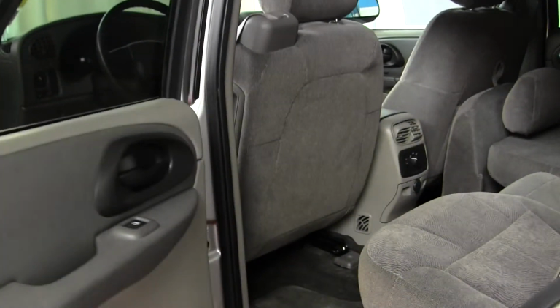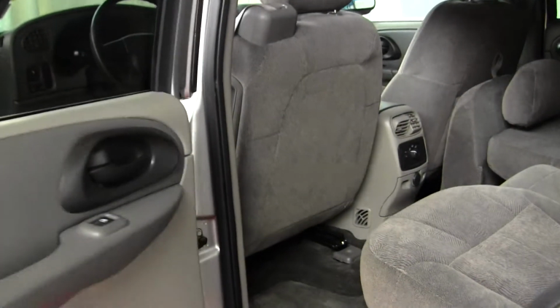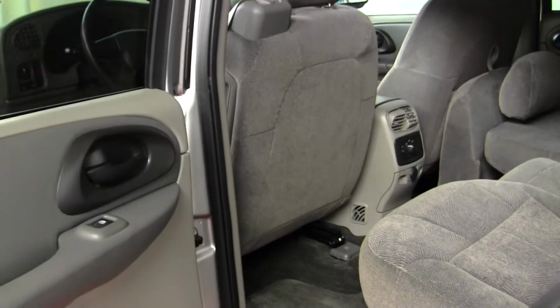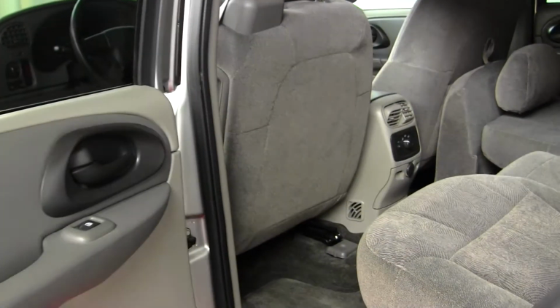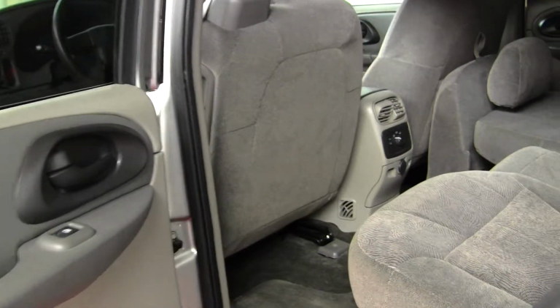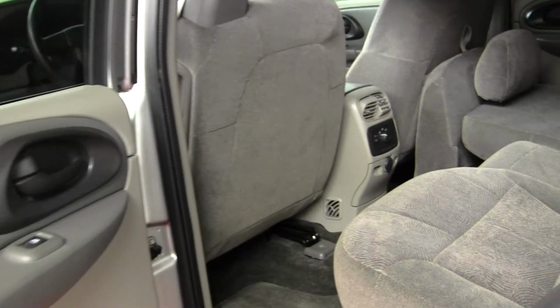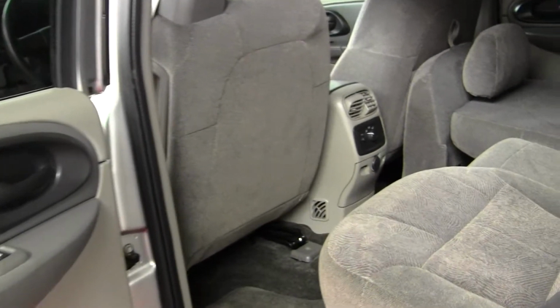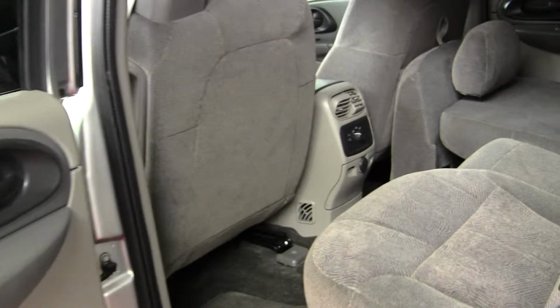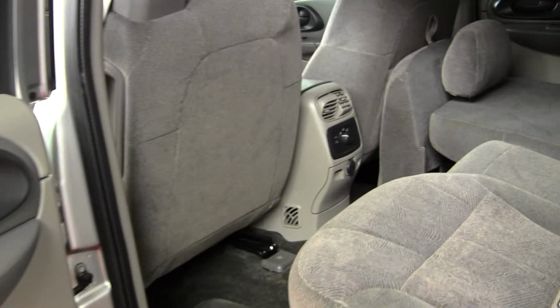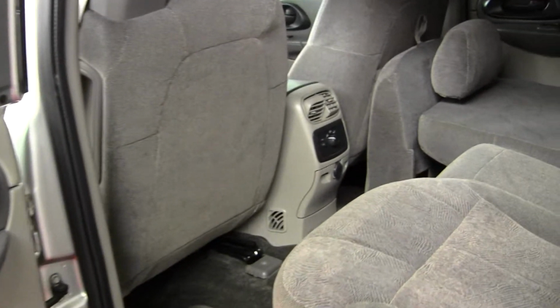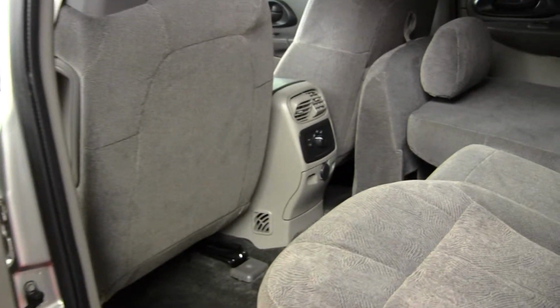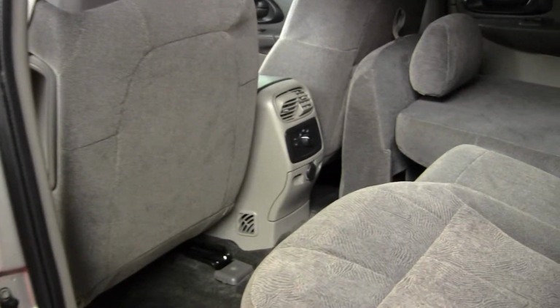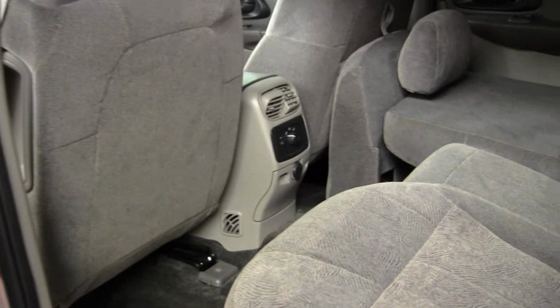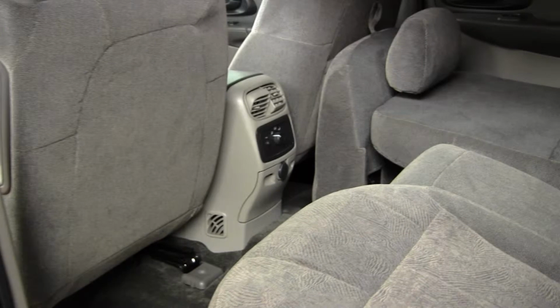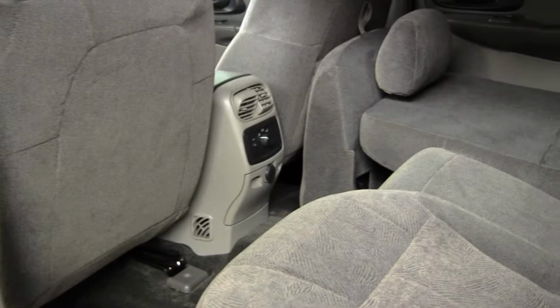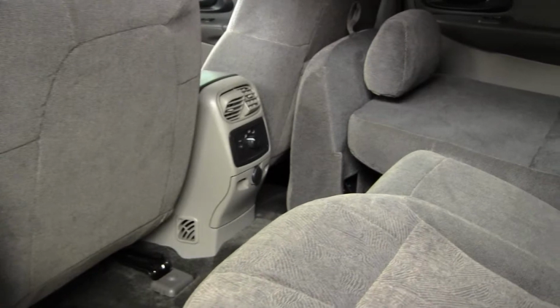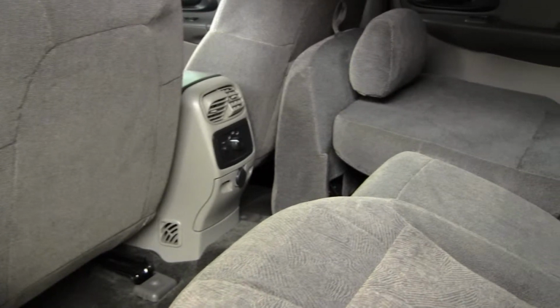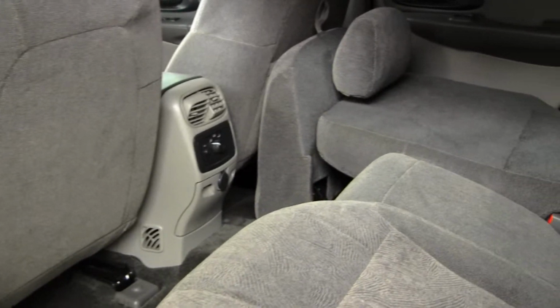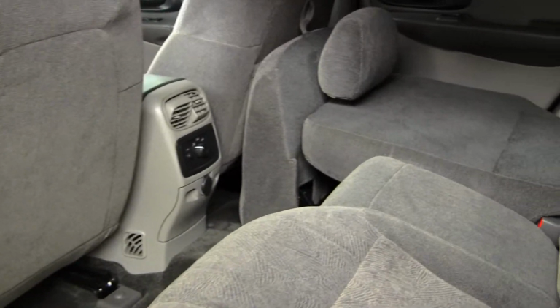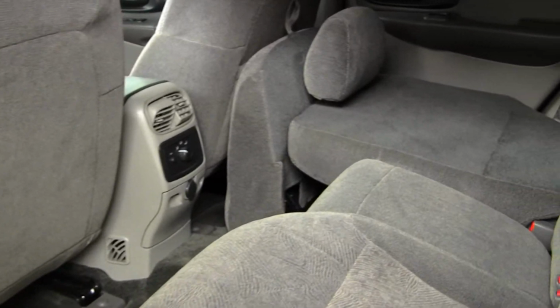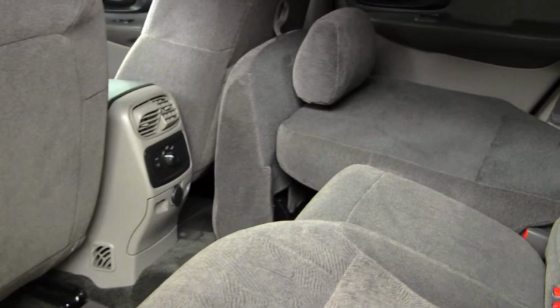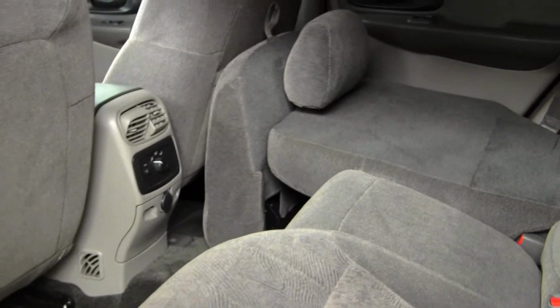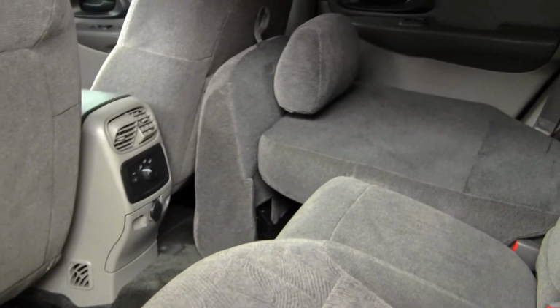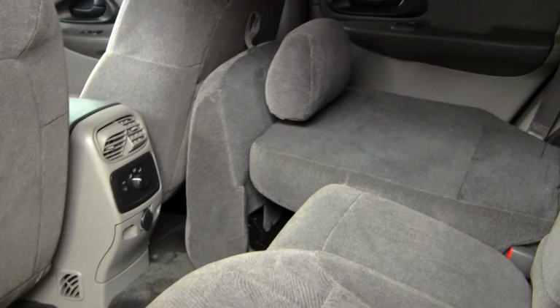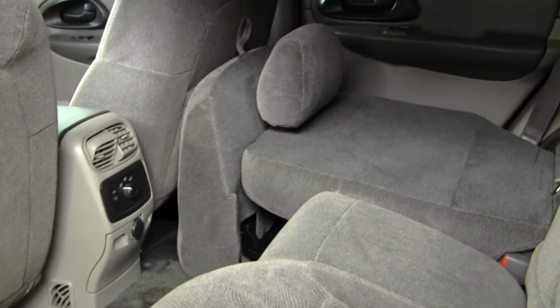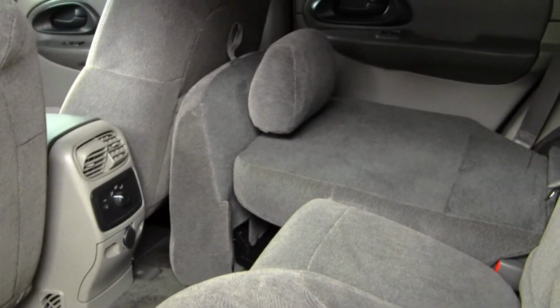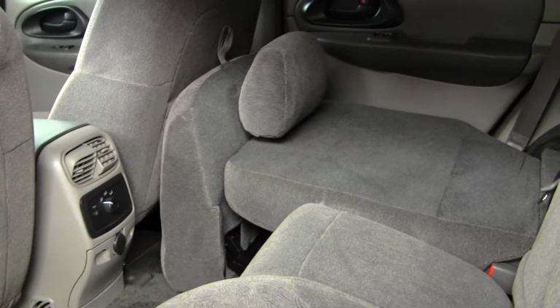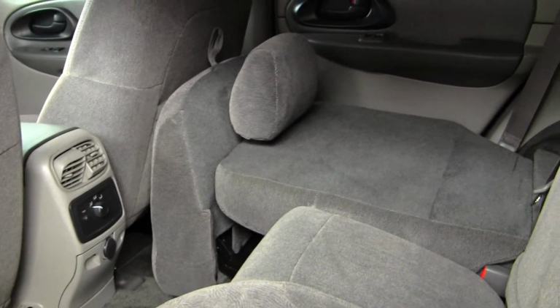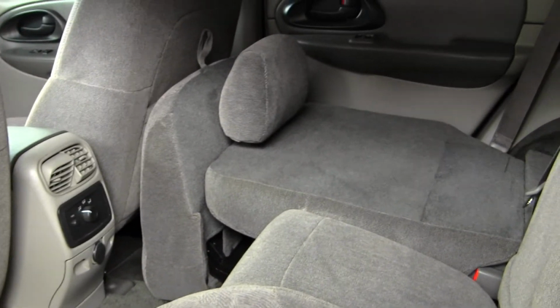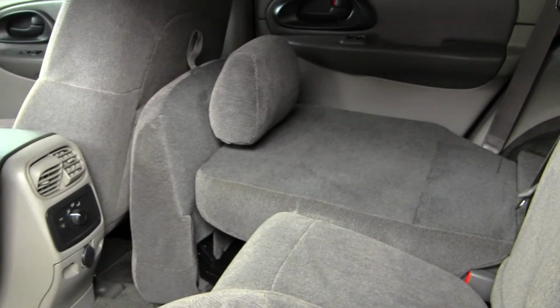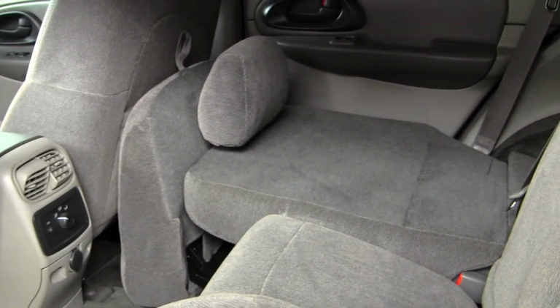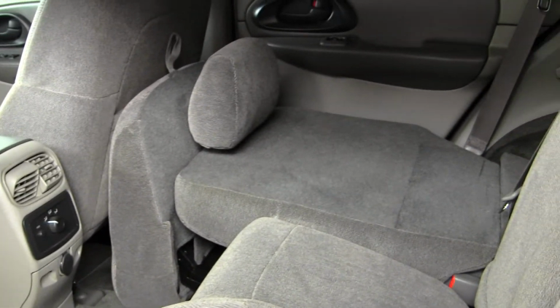The back seat does fit three adults comfortably, and as you can see, does fold down for extra storage.